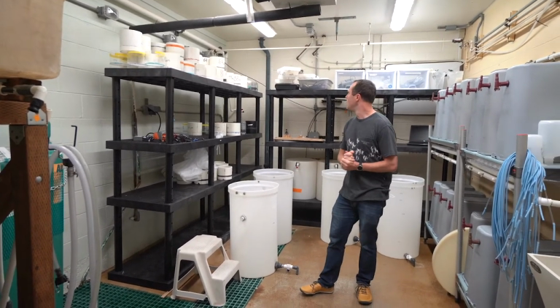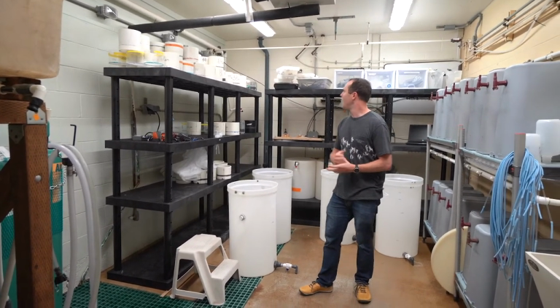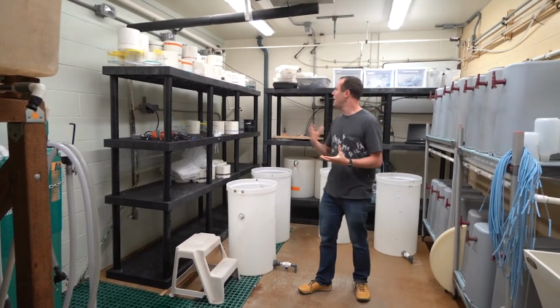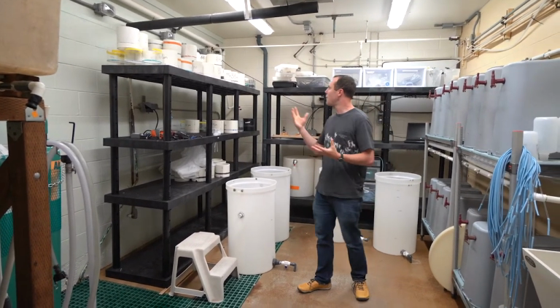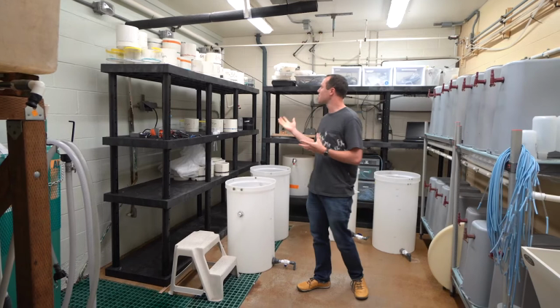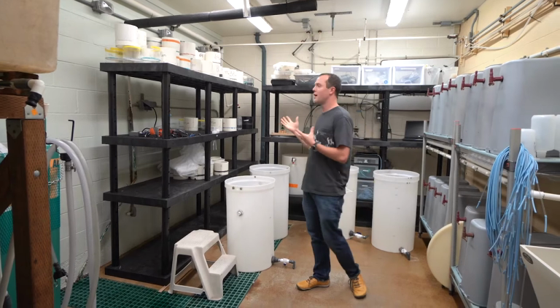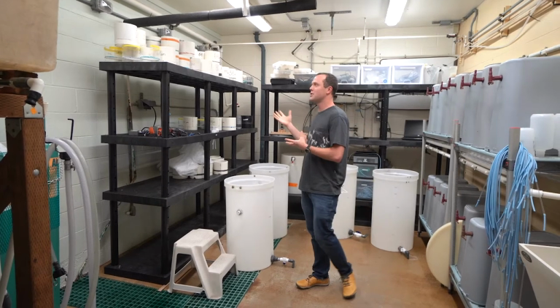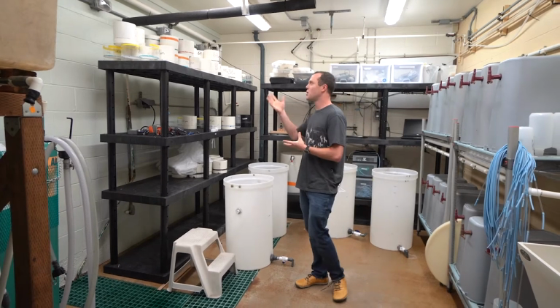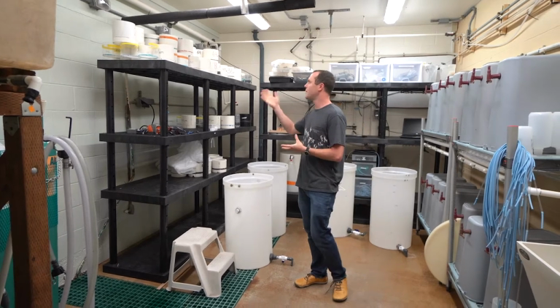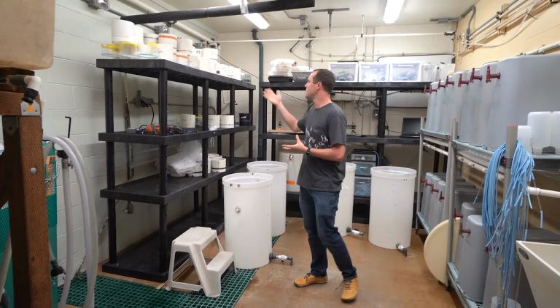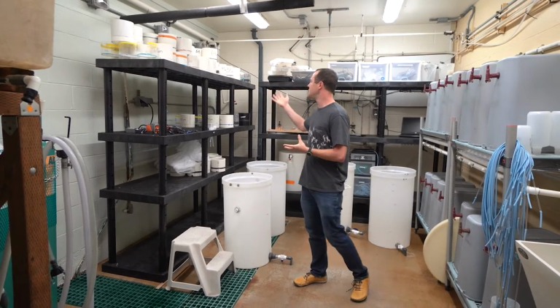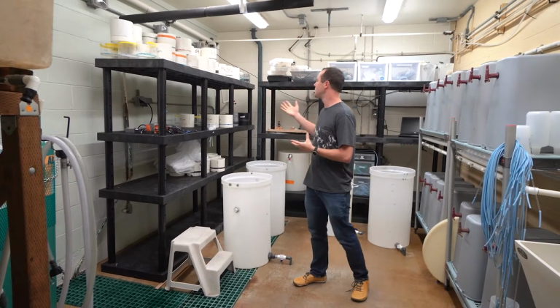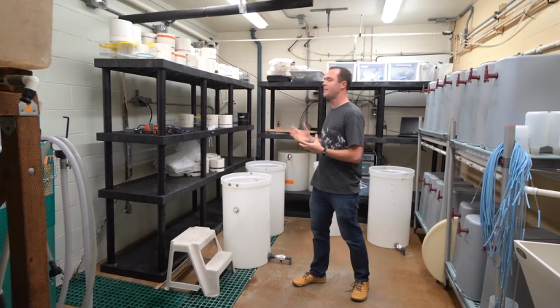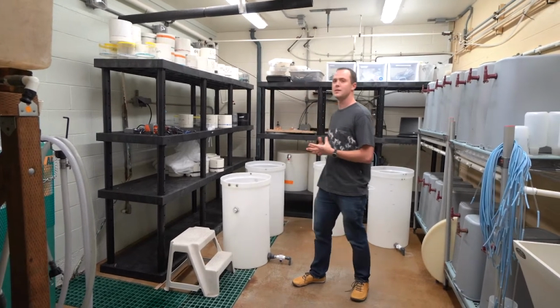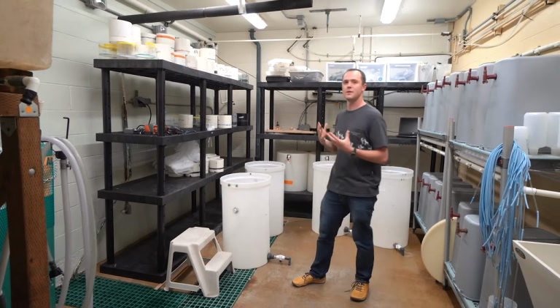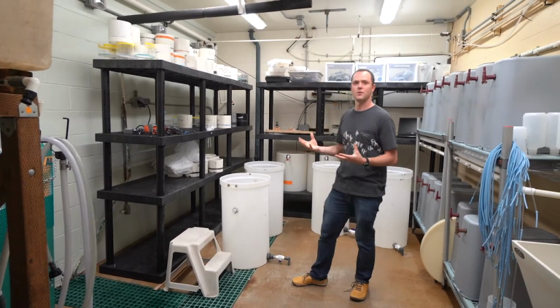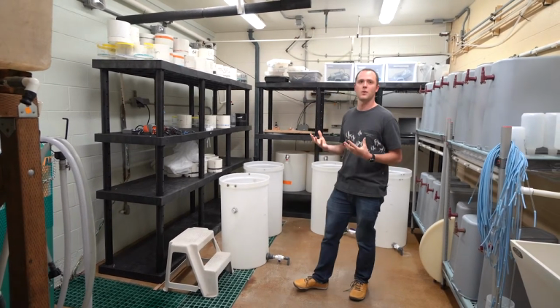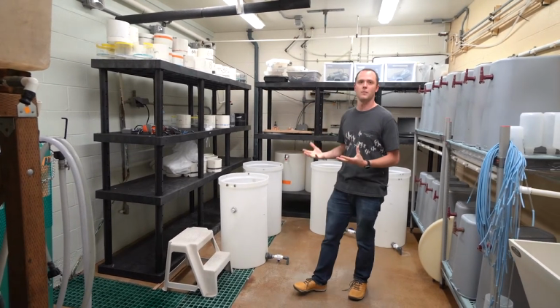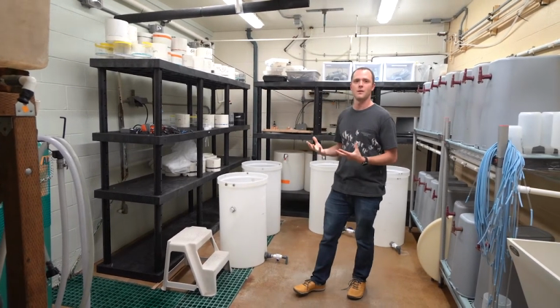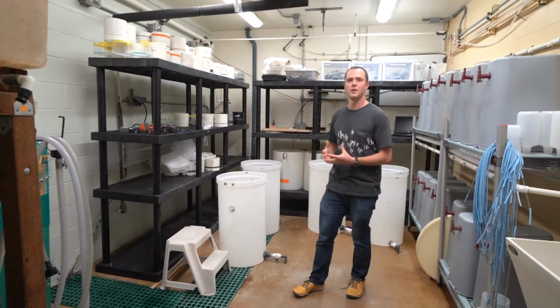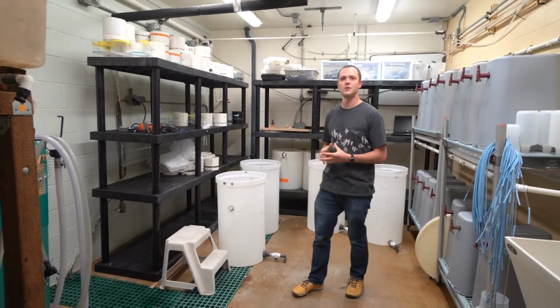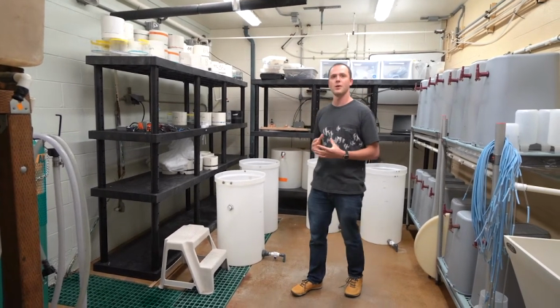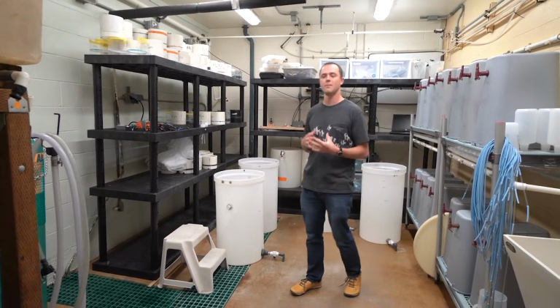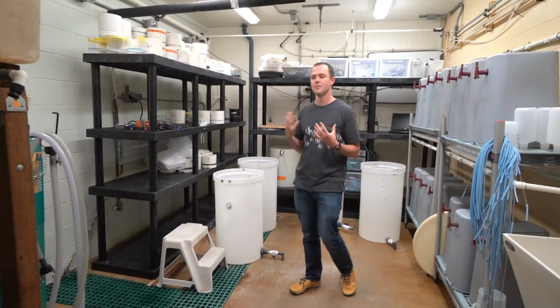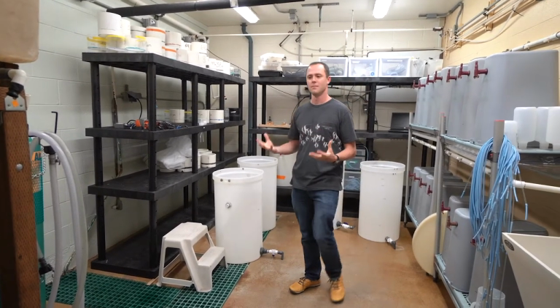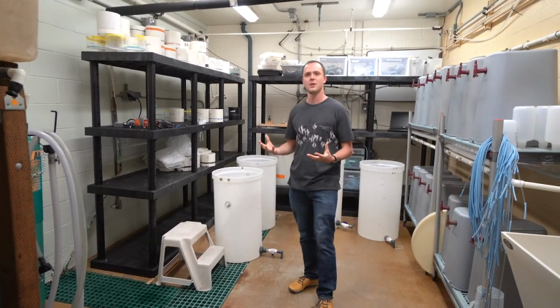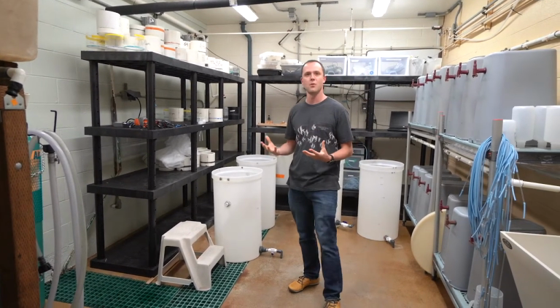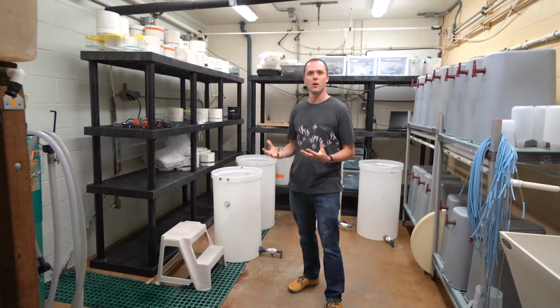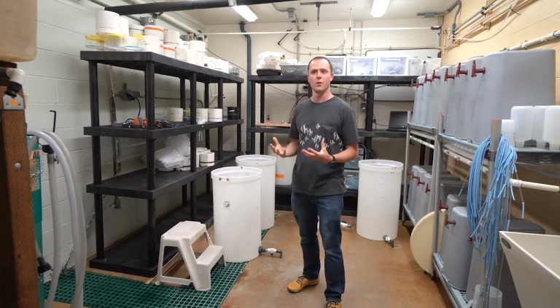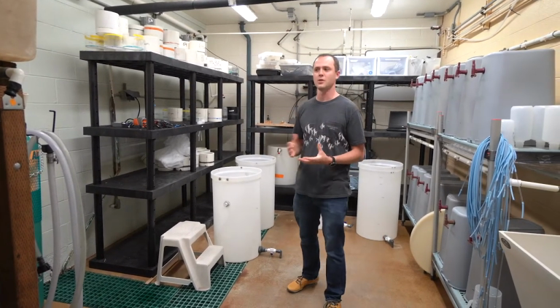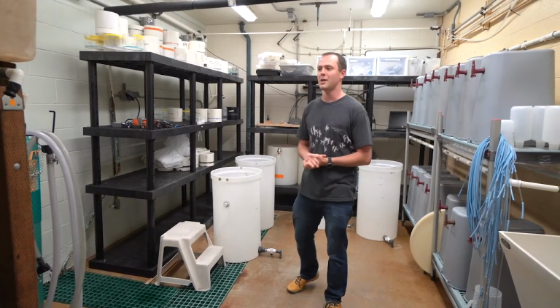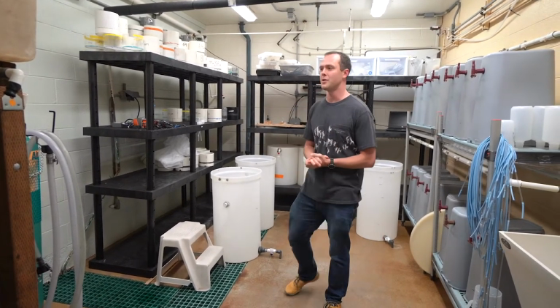Right now we also have a lot of different seeds and basic physical equipment that we use to basically run an oyster hatchery.